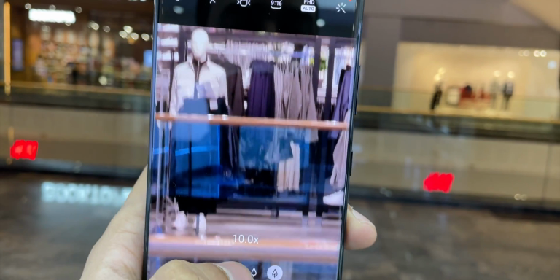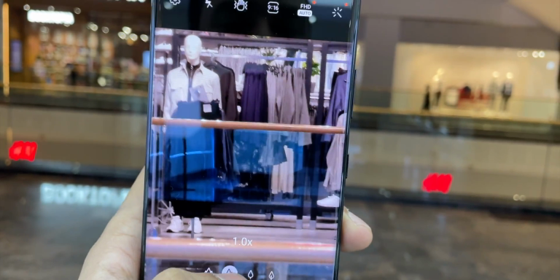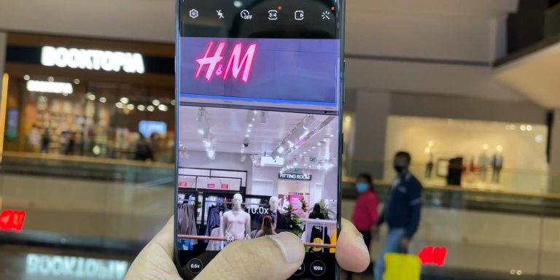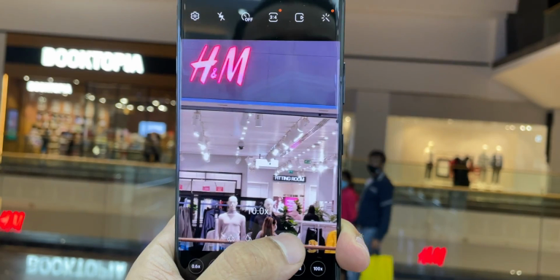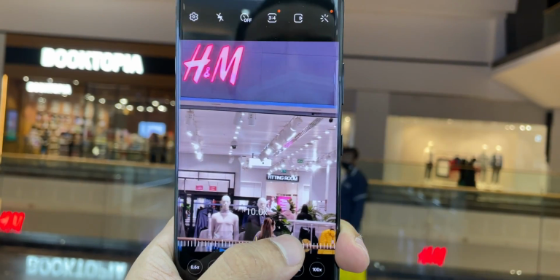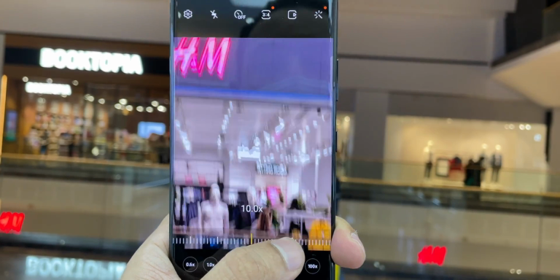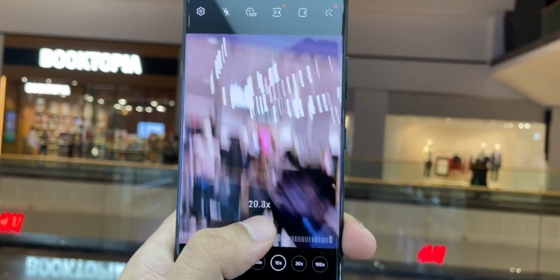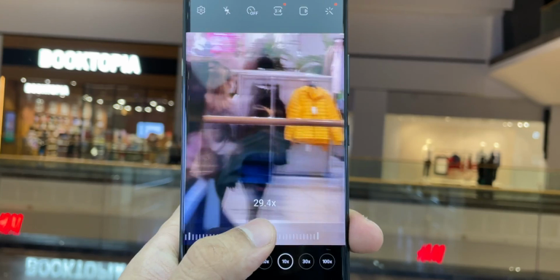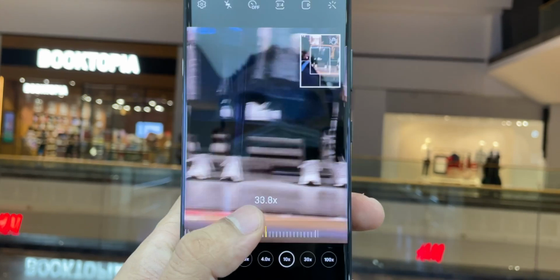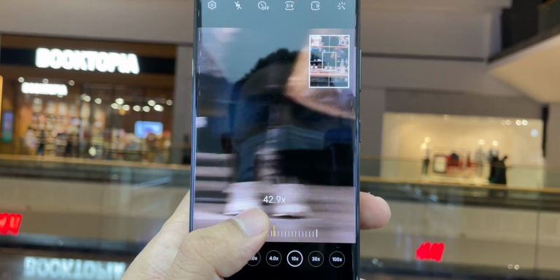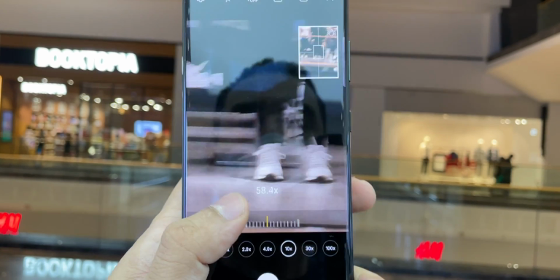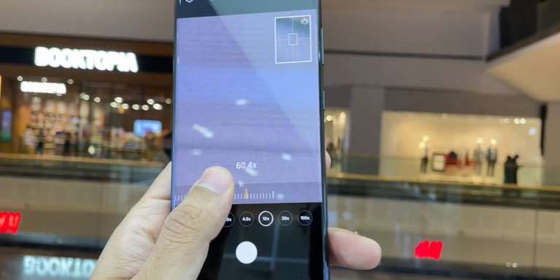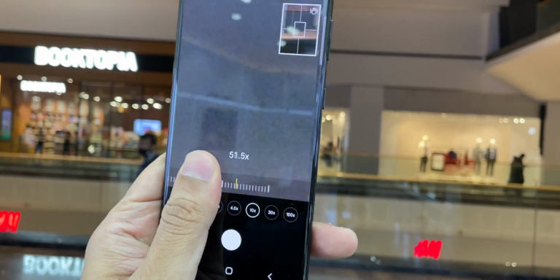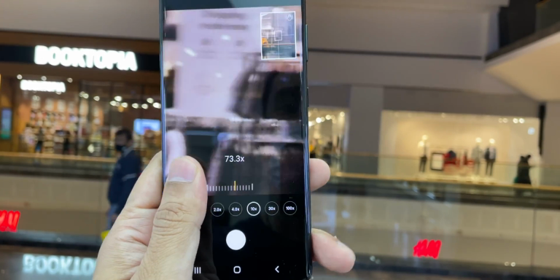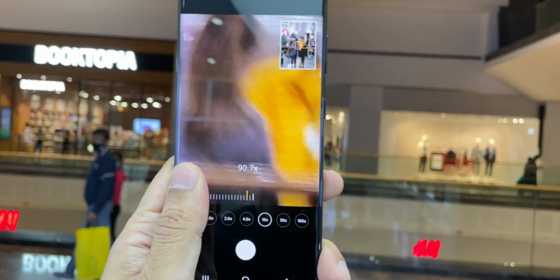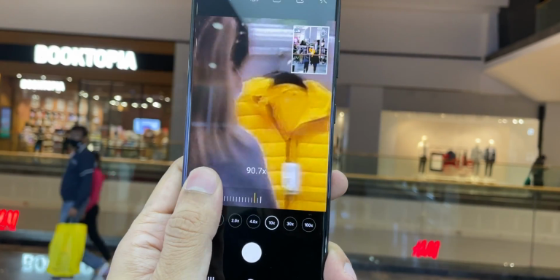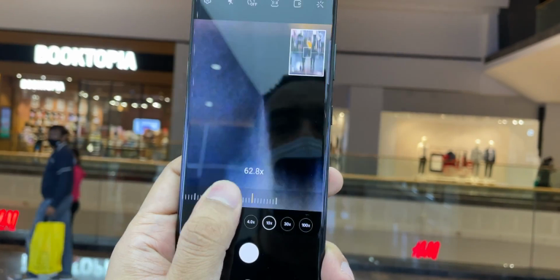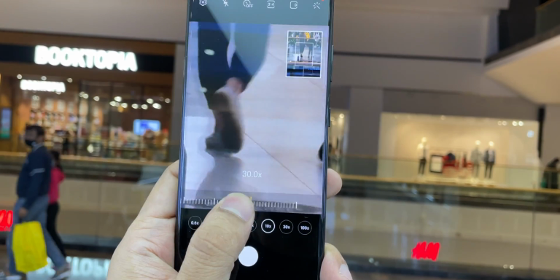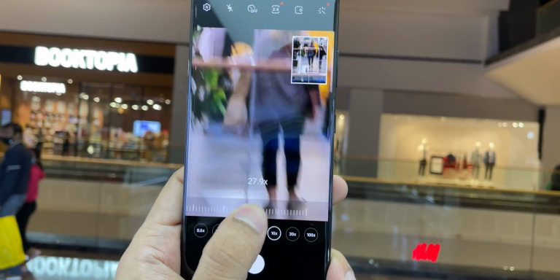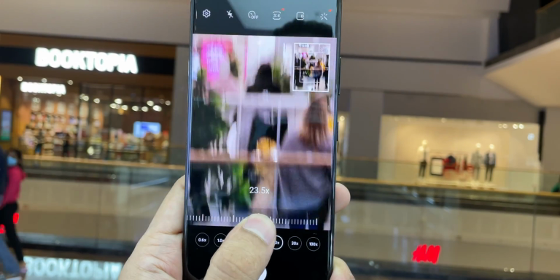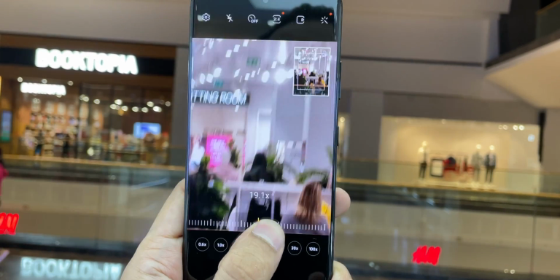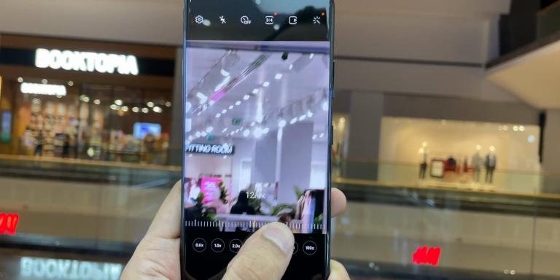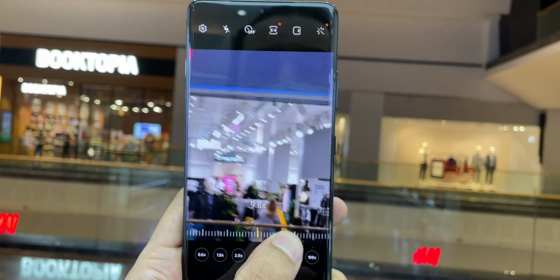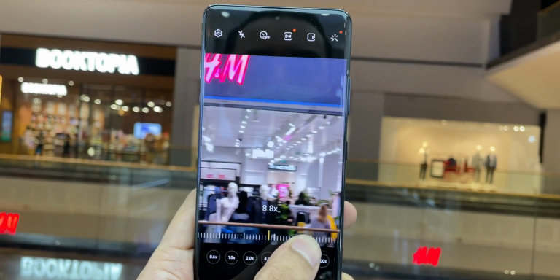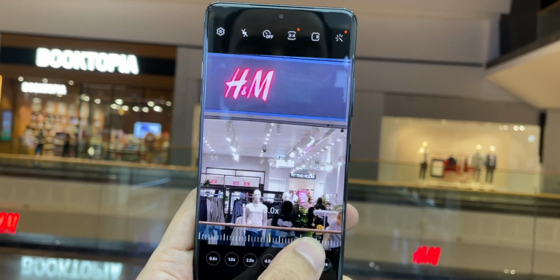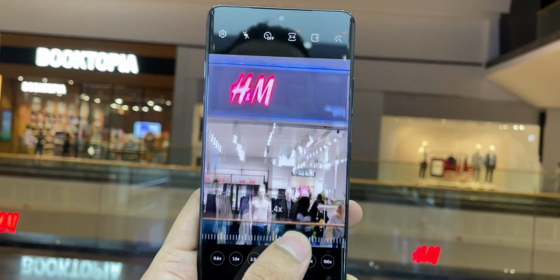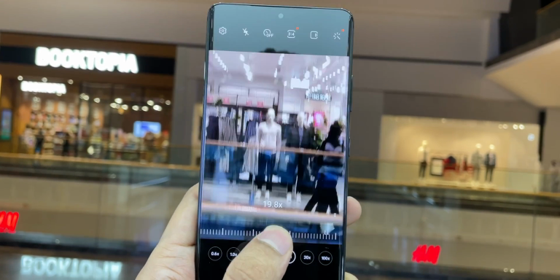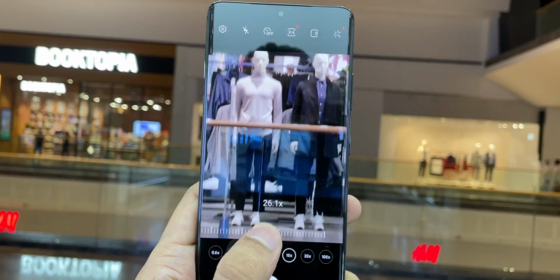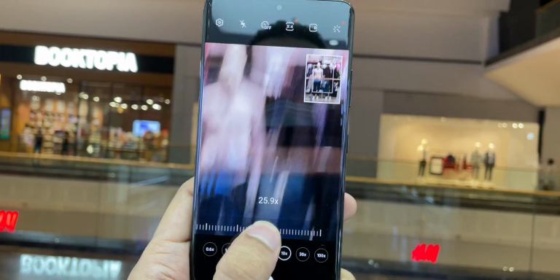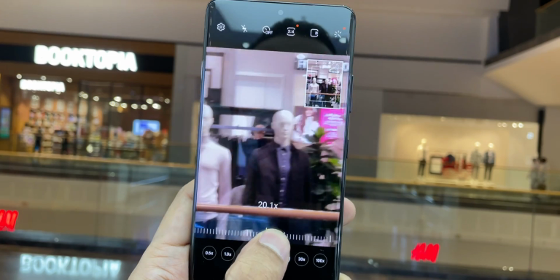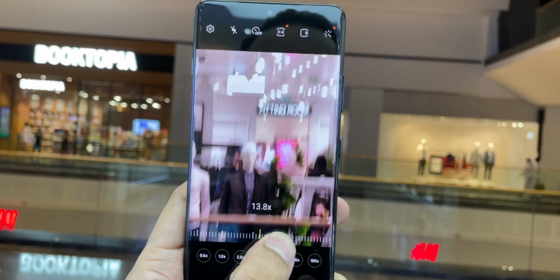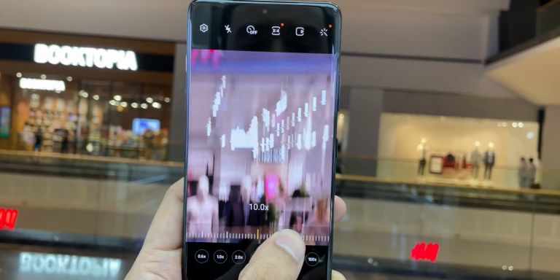You can also manually zoom in photos and videos by pressing and holding the zoom icon and adjusting the zoom by scrolling your hand.